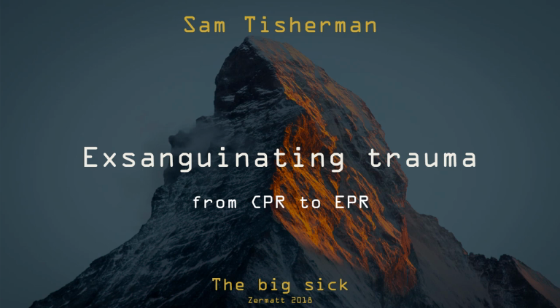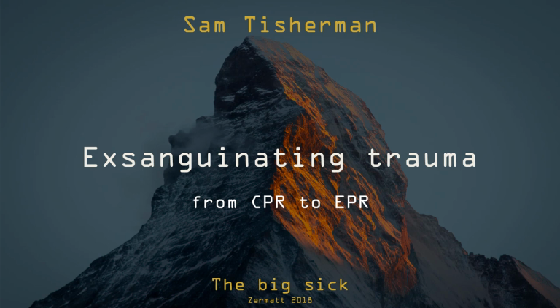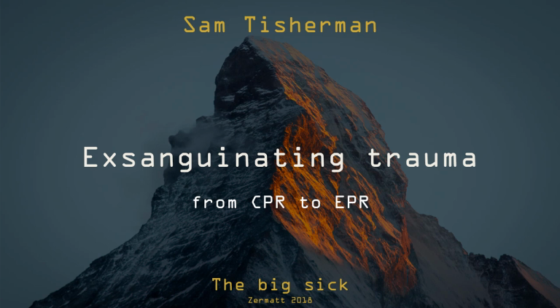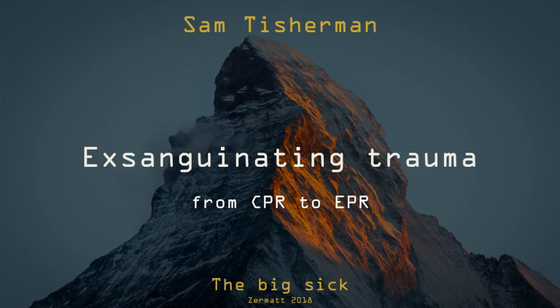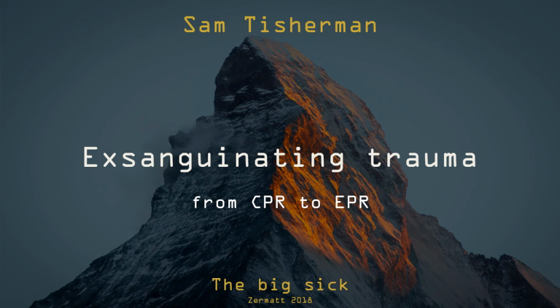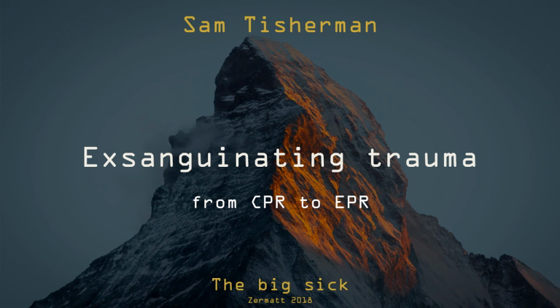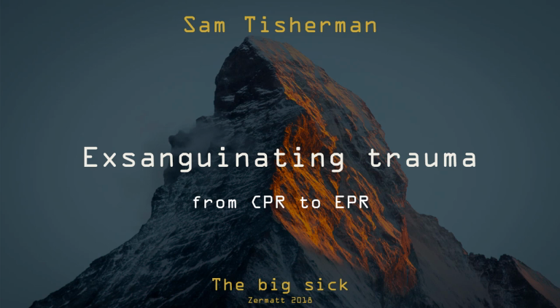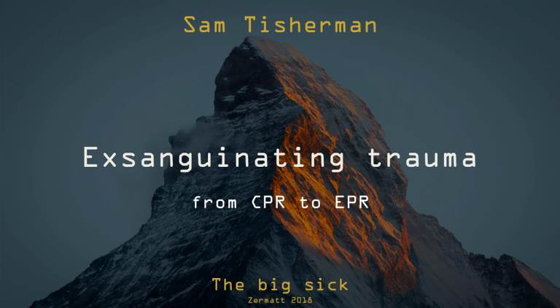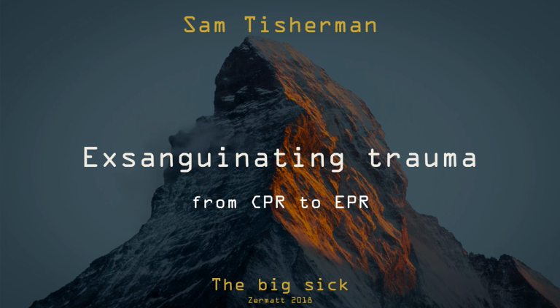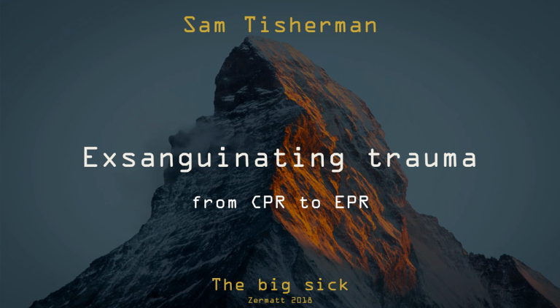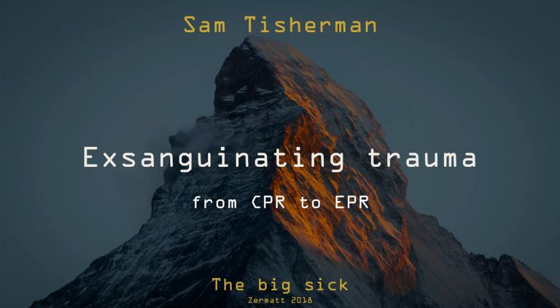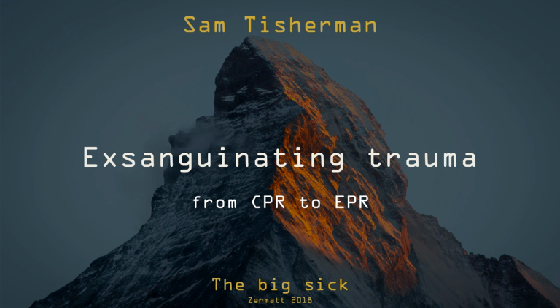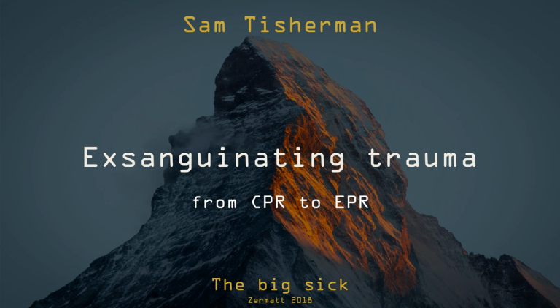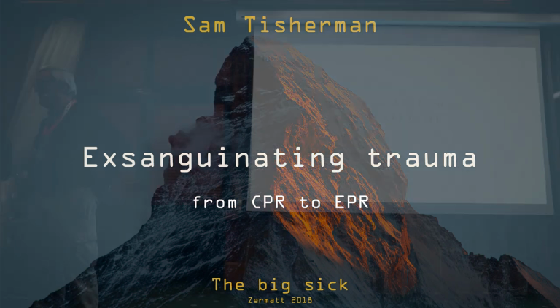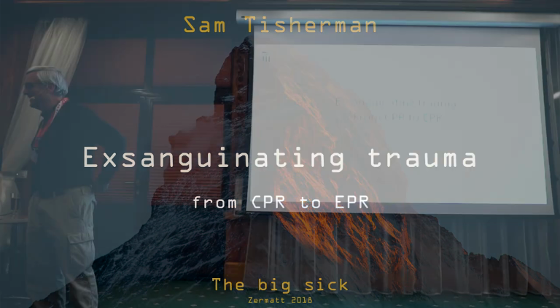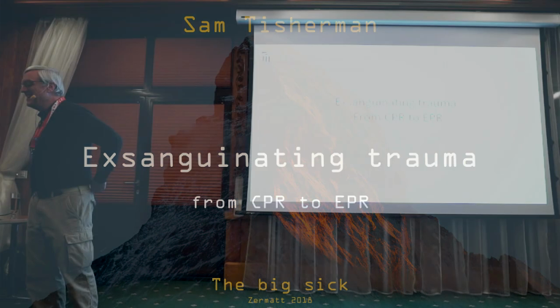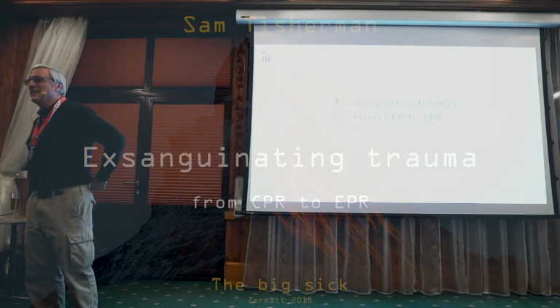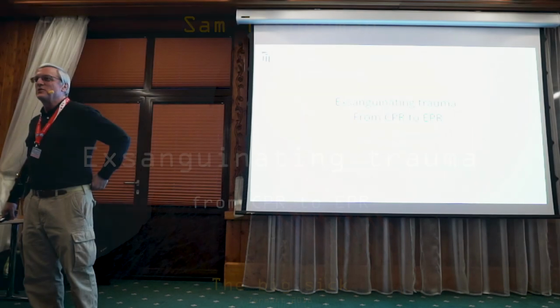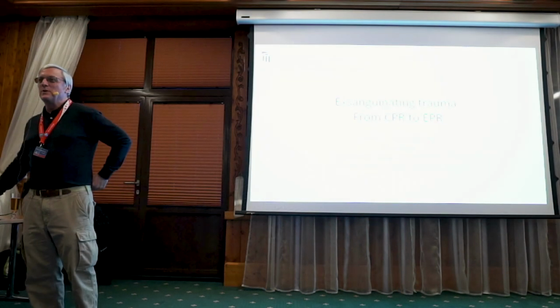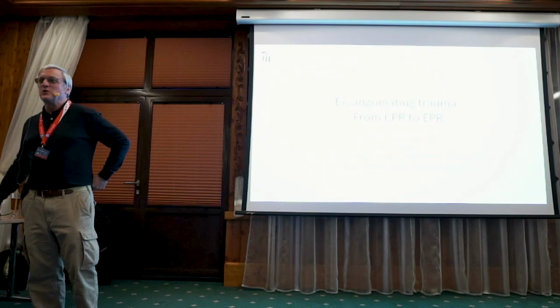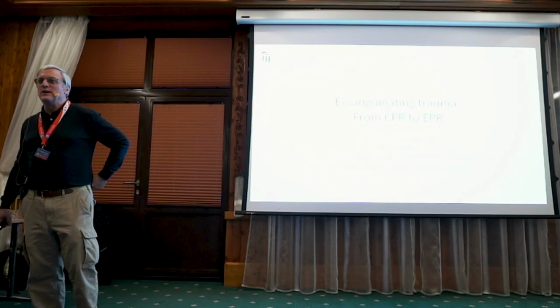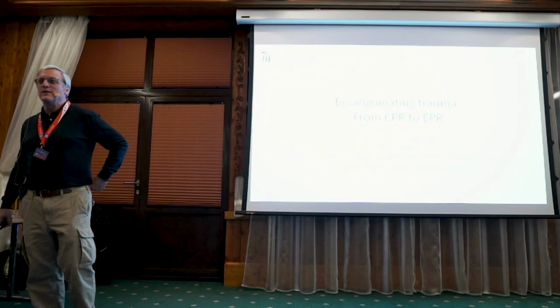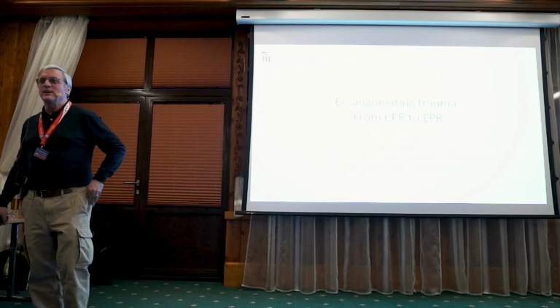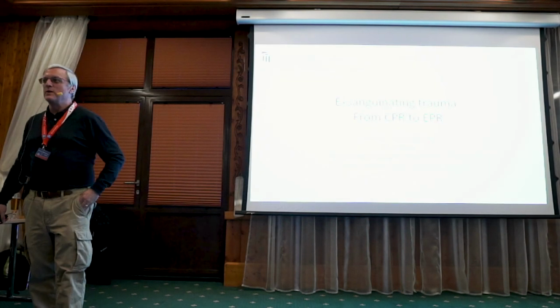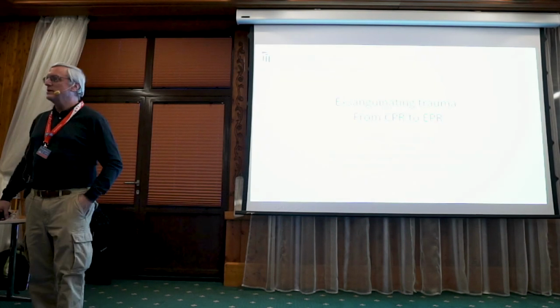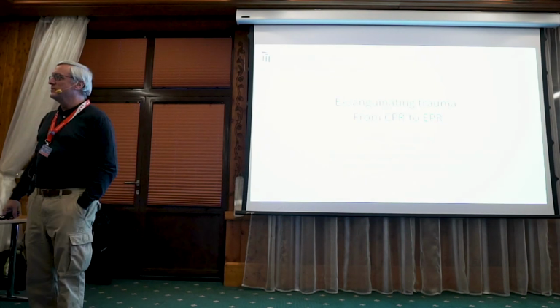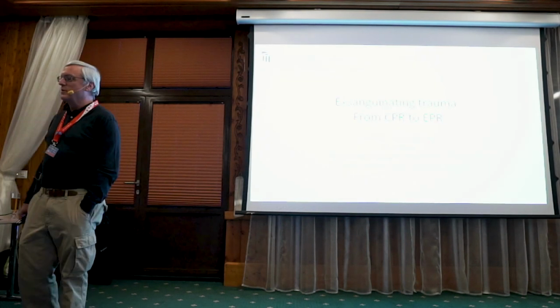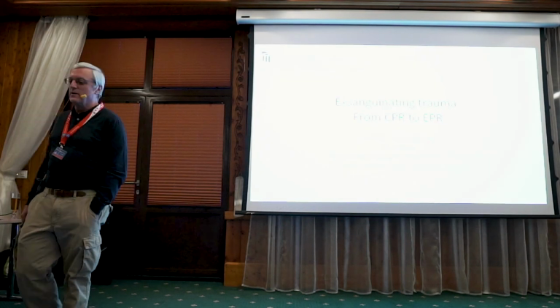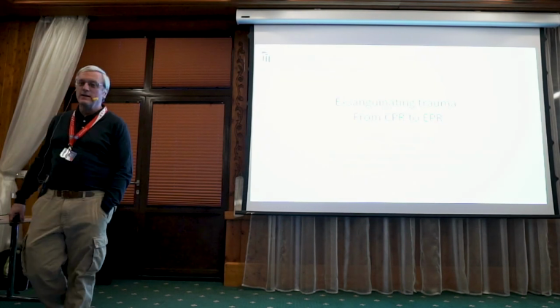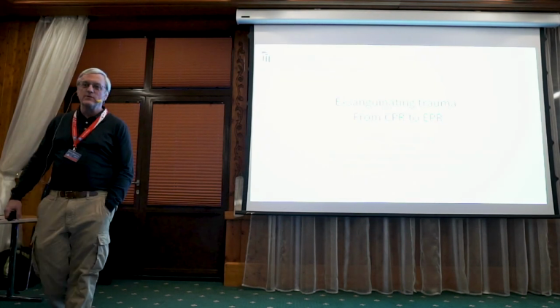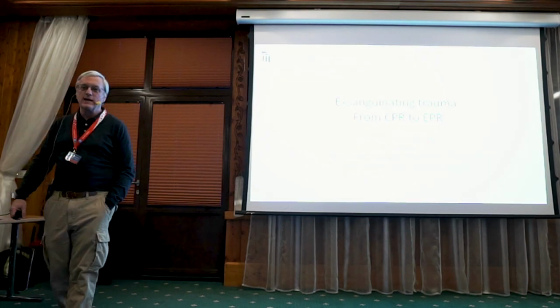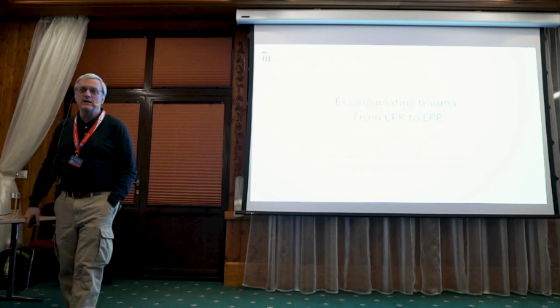Good afternoon. It's a great pleasure to be here. Thank you very much for inviting me.